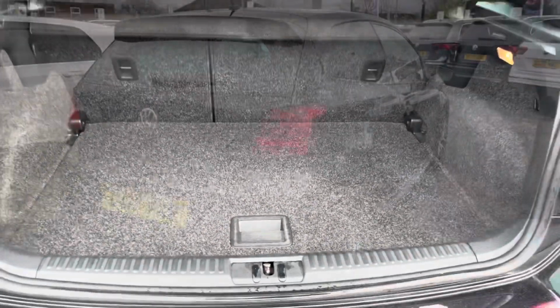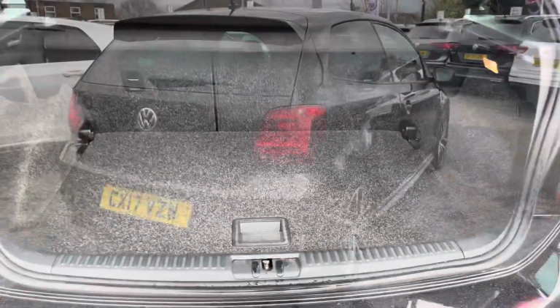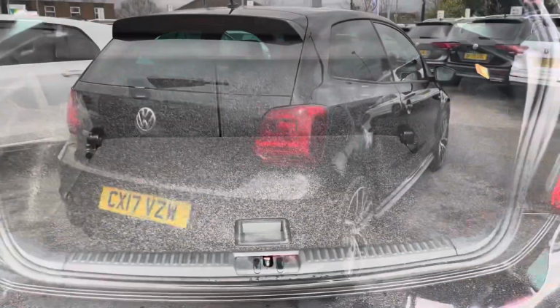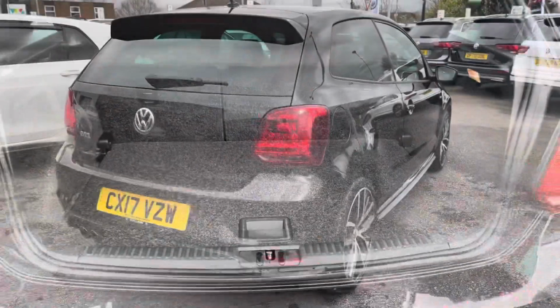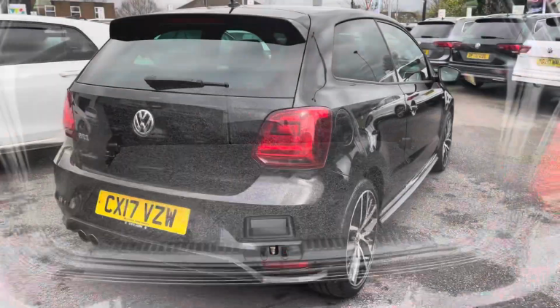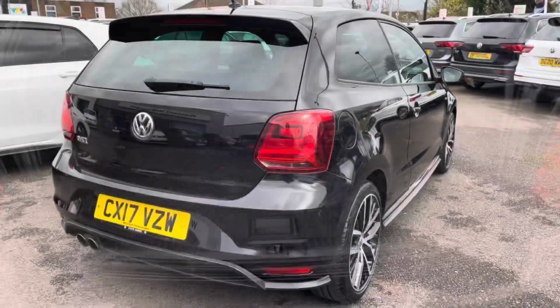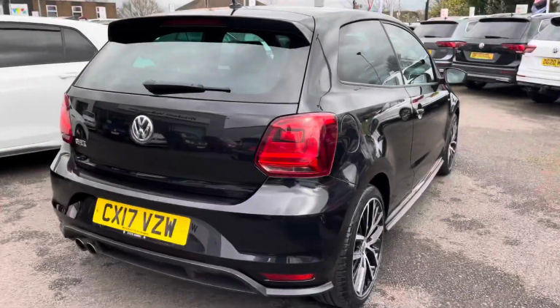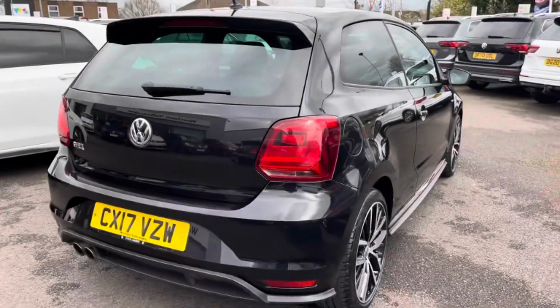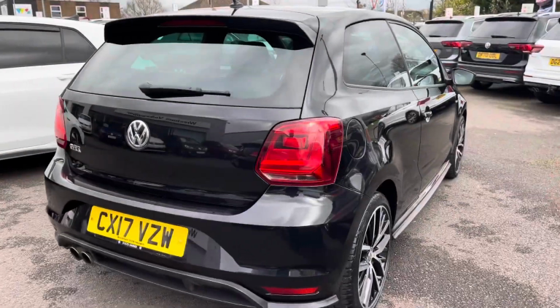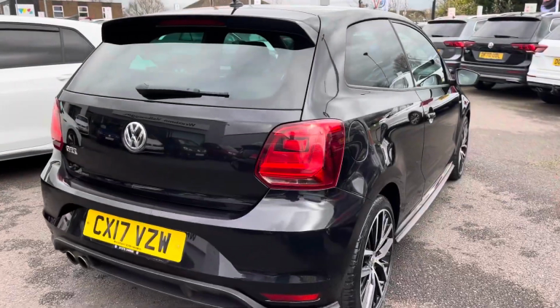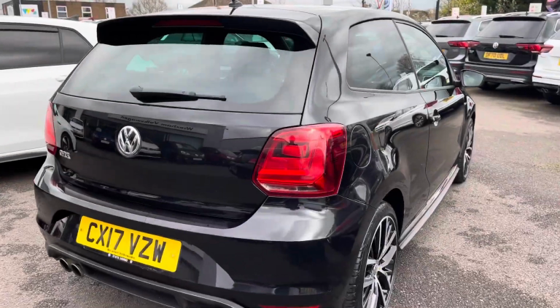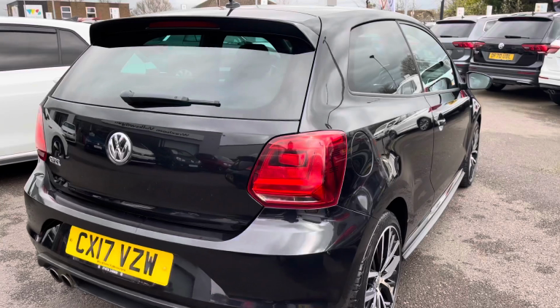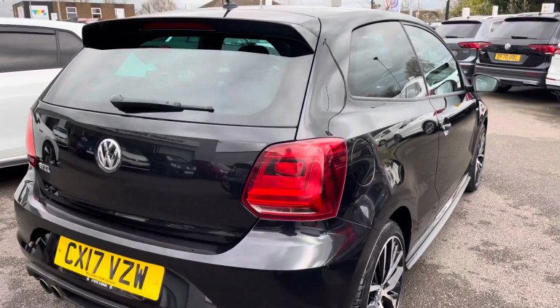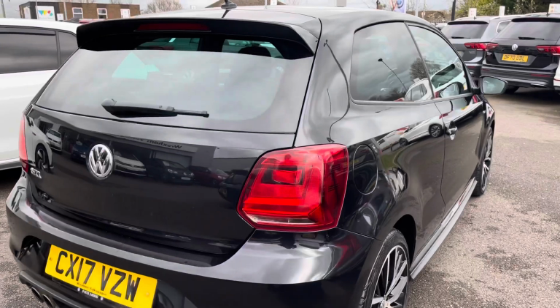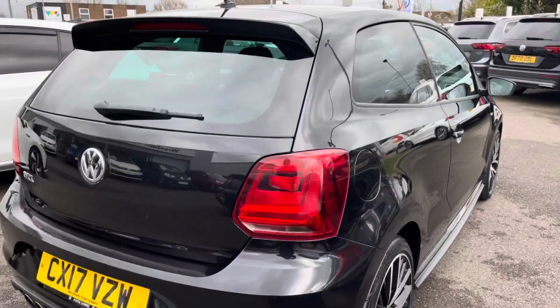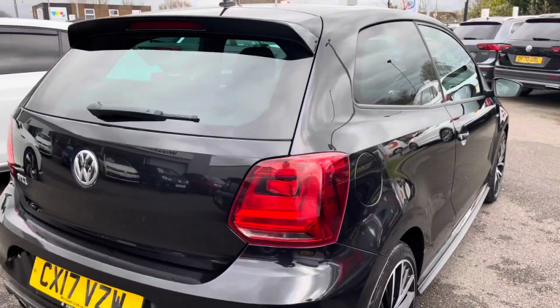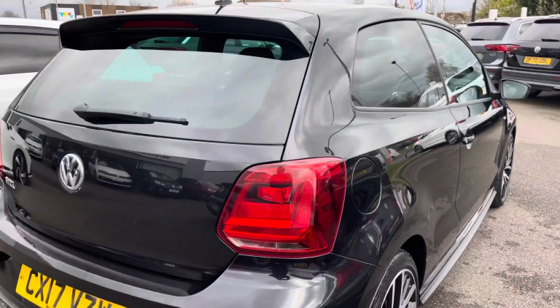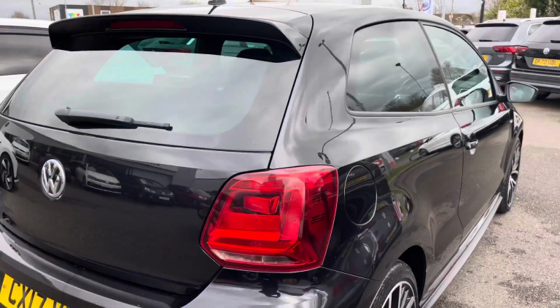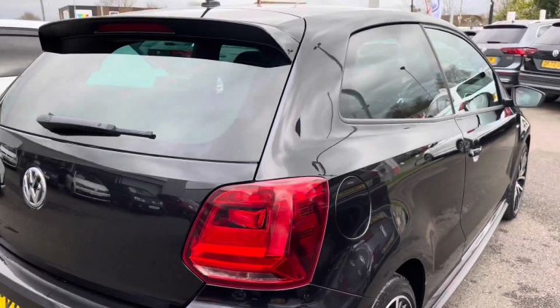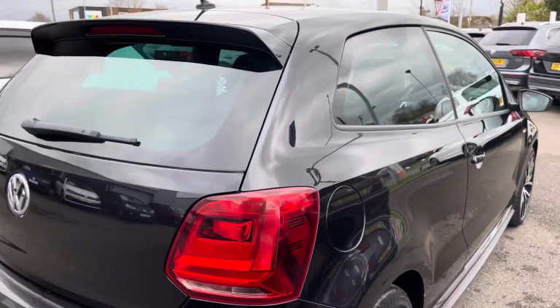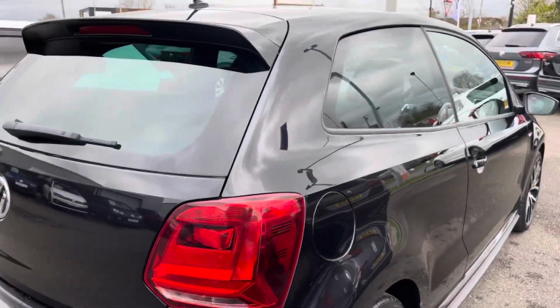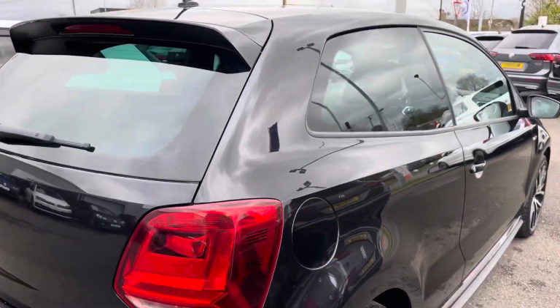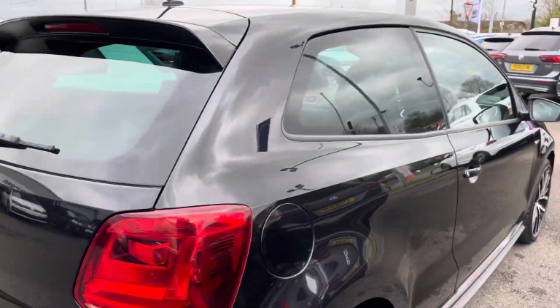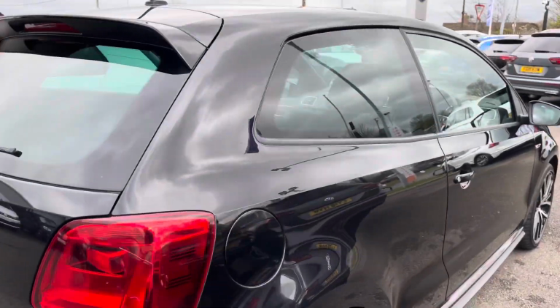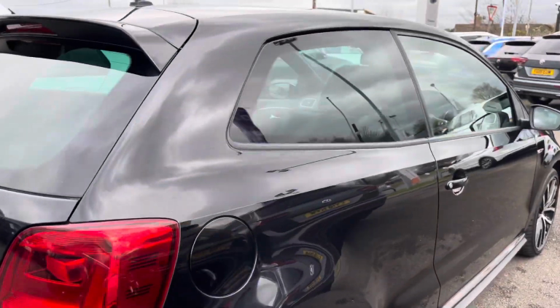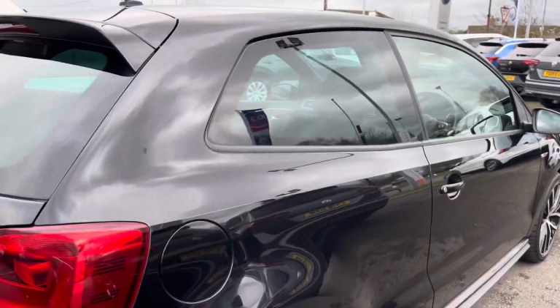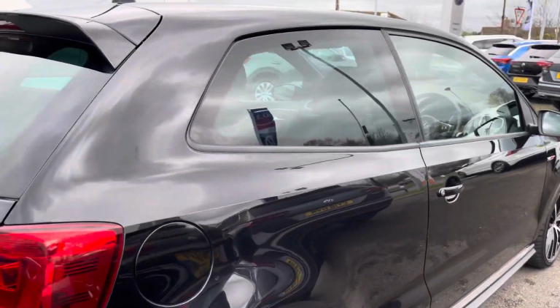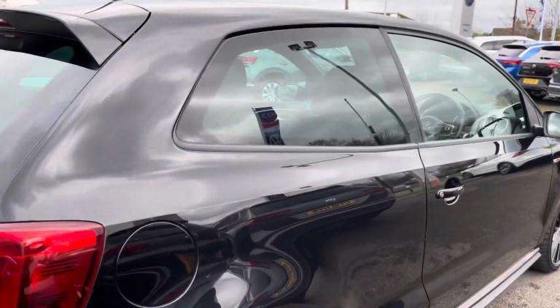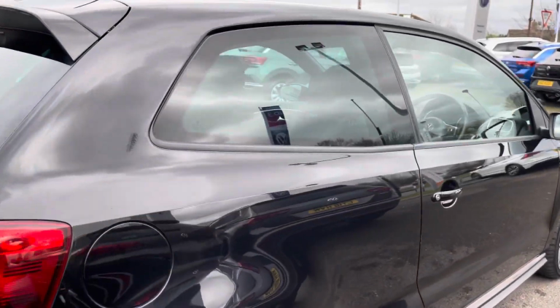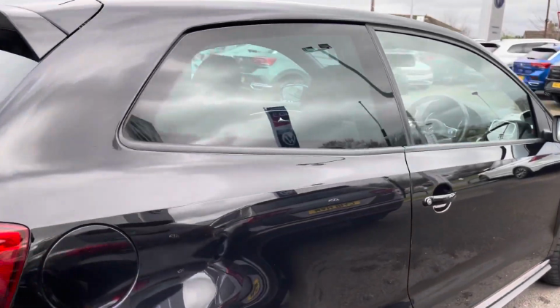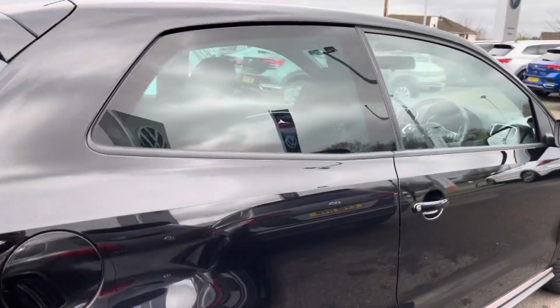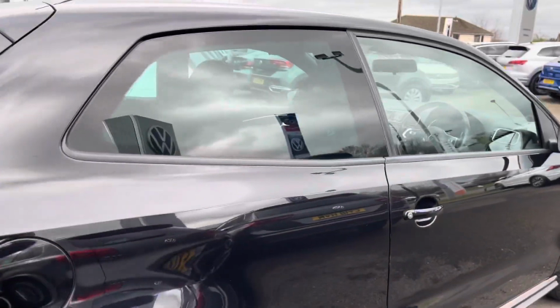This particular GTI has had two previous owners from new and has covered over 29,000 miles.